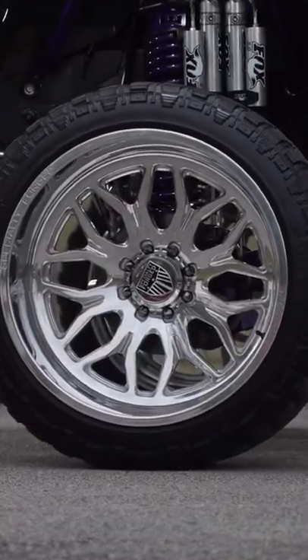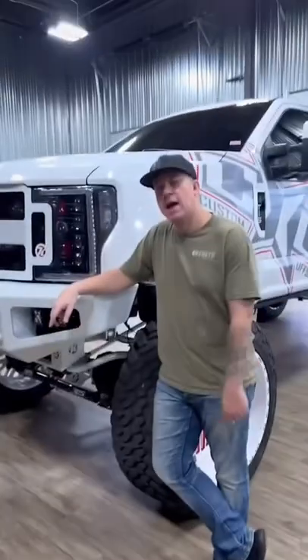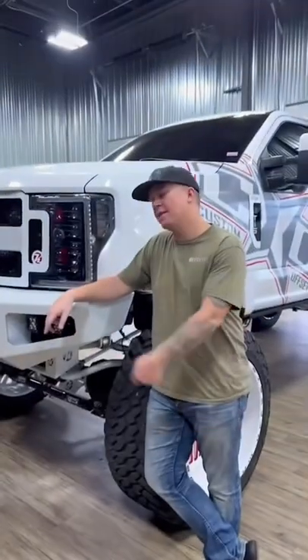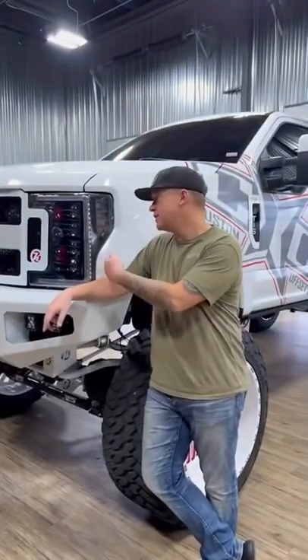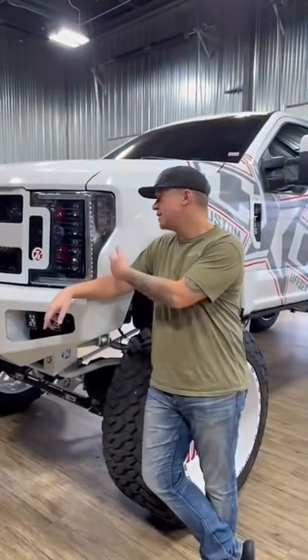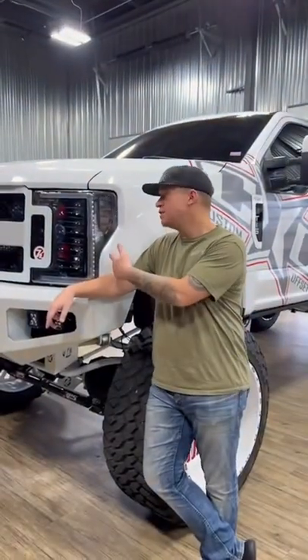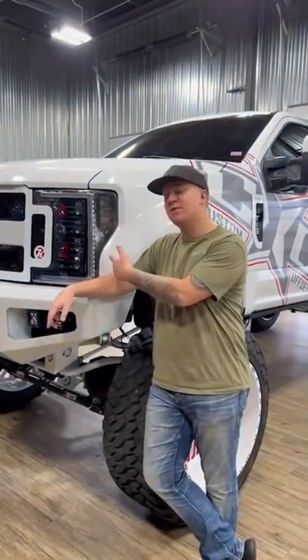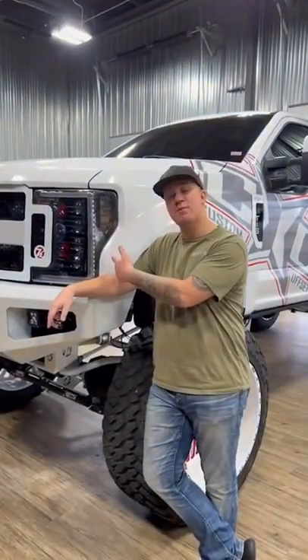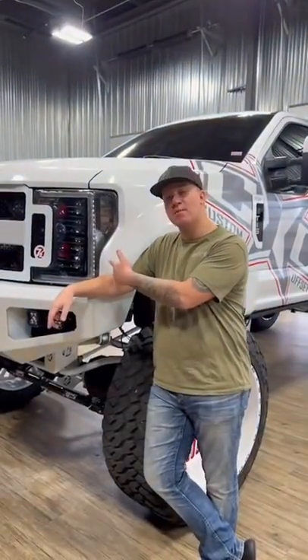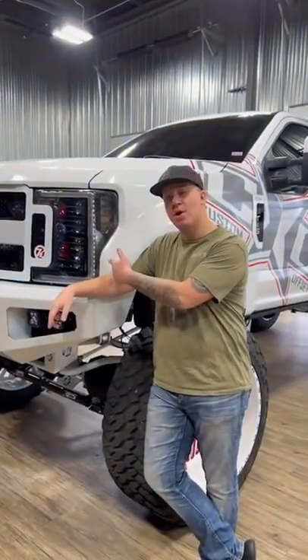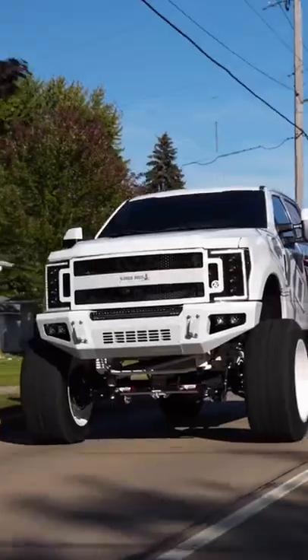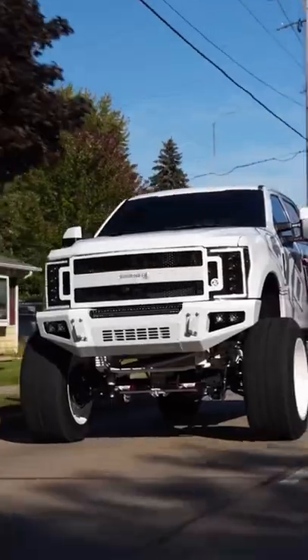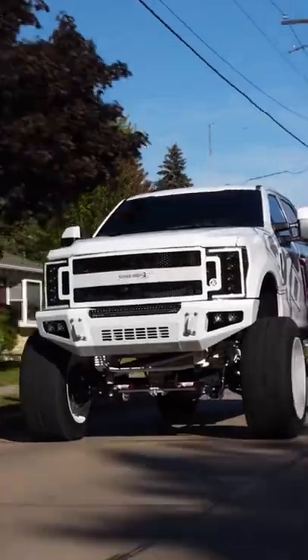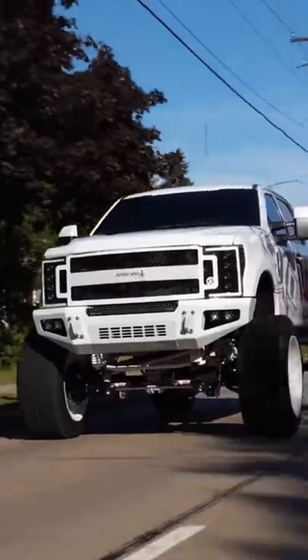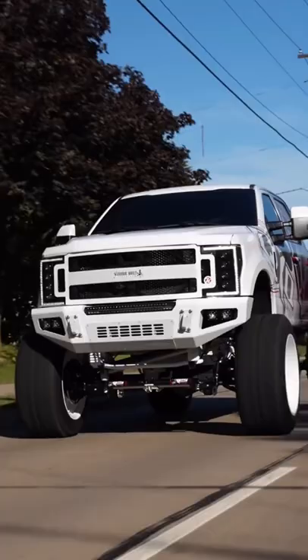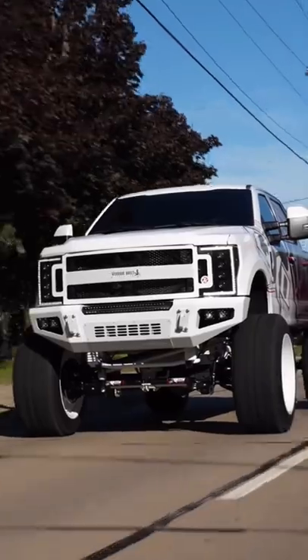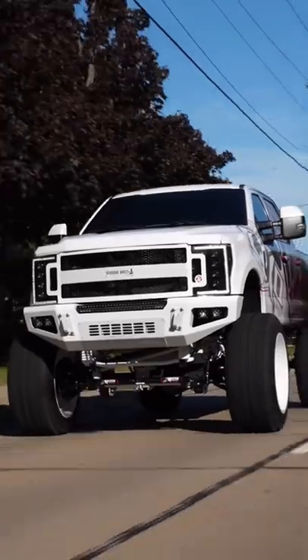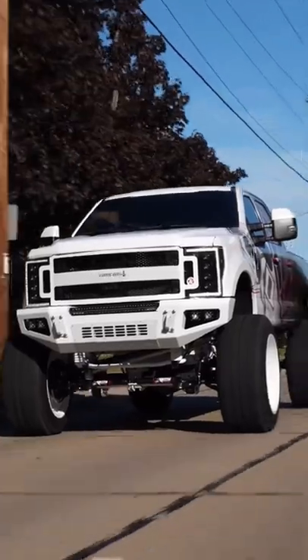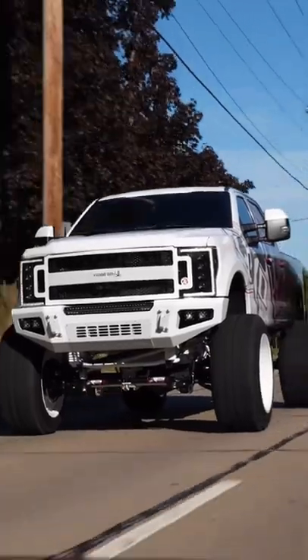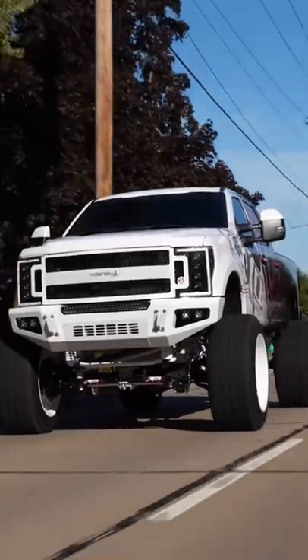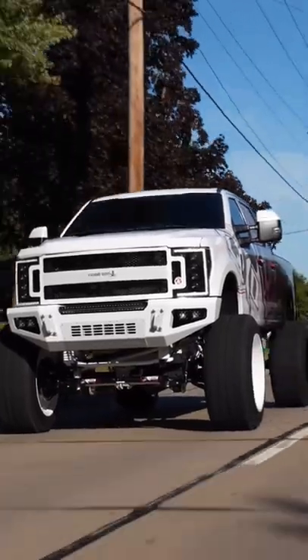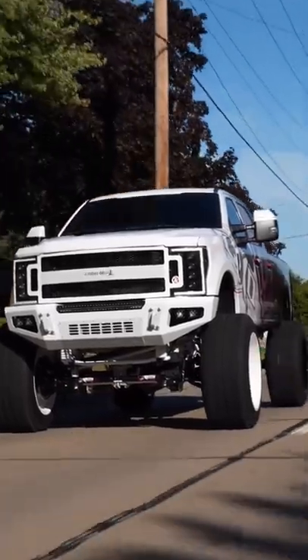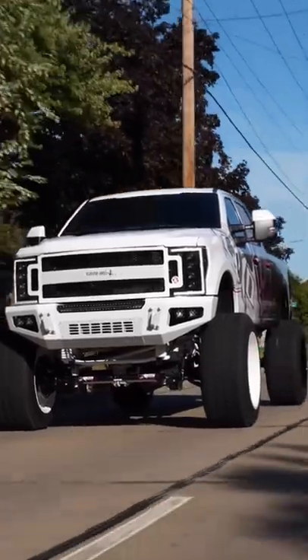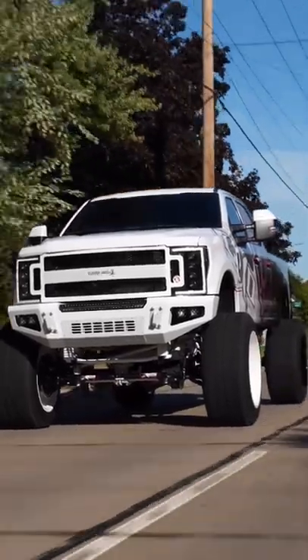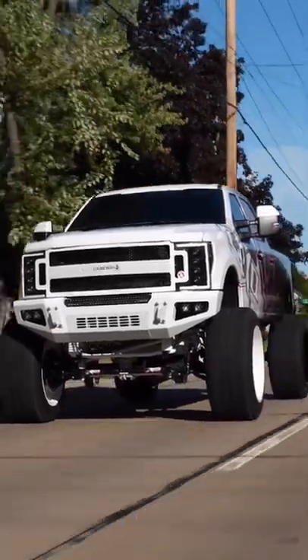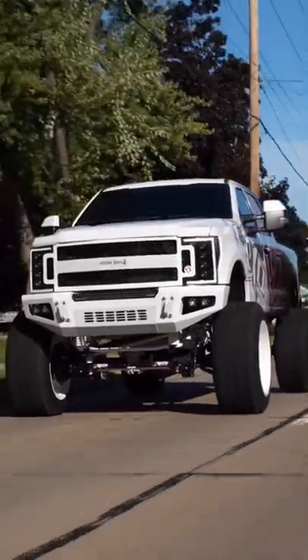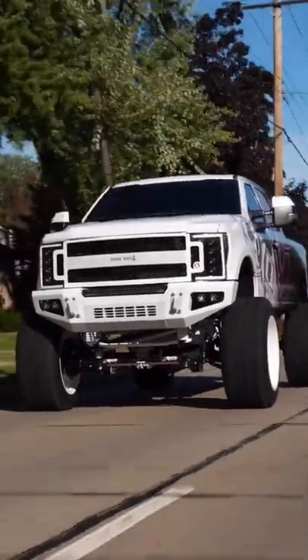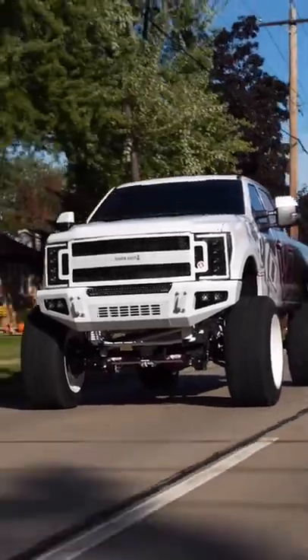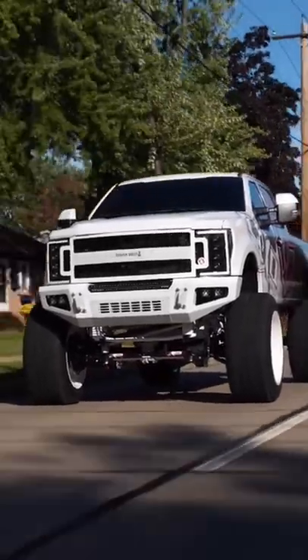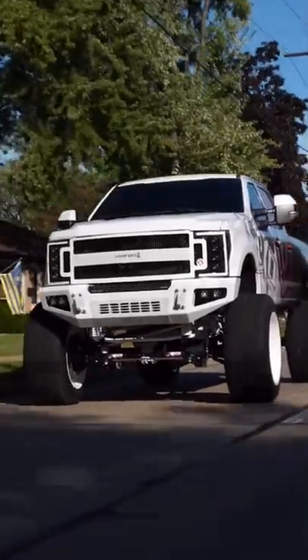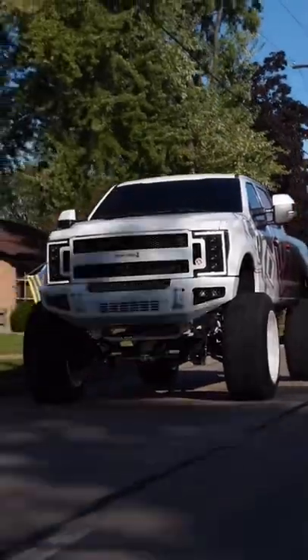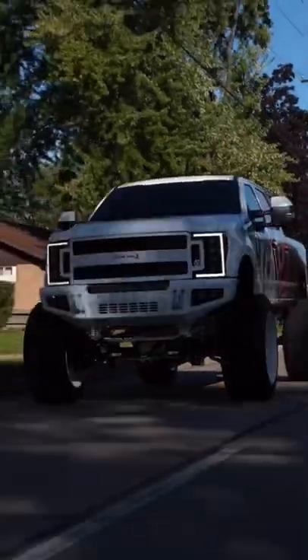Headlights, like these ones from Morimoto. Not only are they going to help you see the road better at night, but also change the look of the front end.